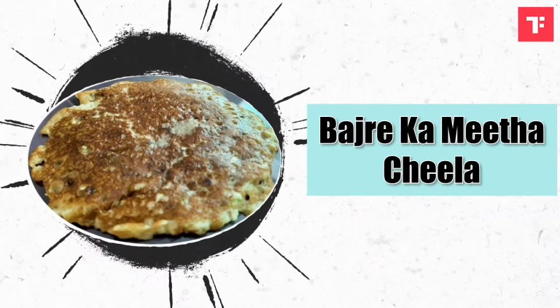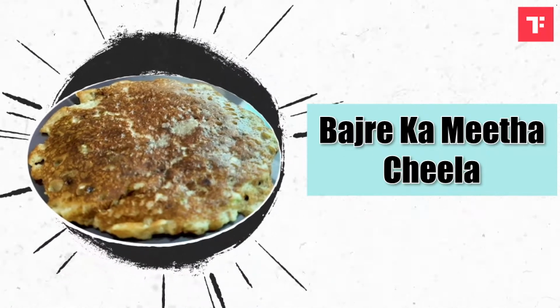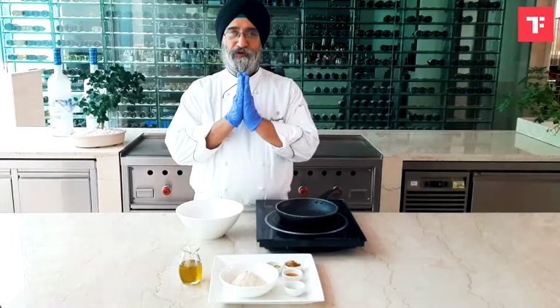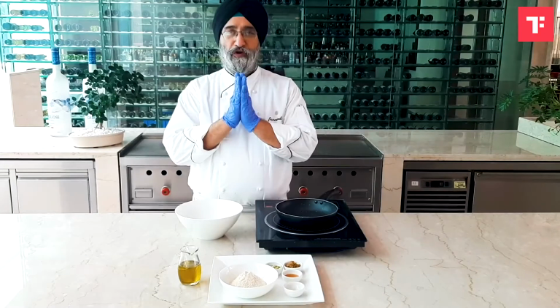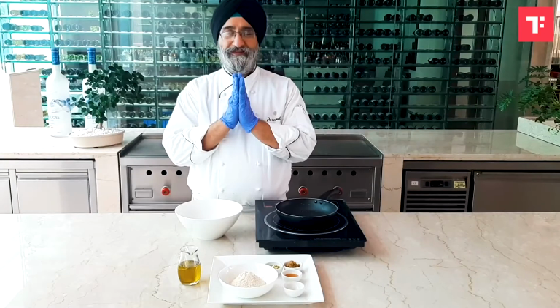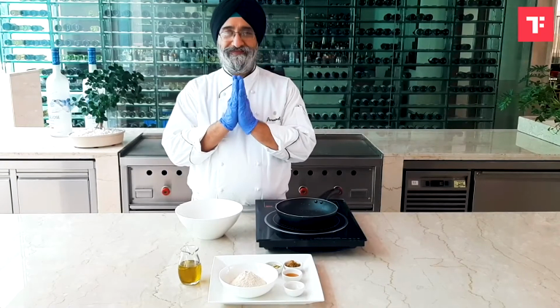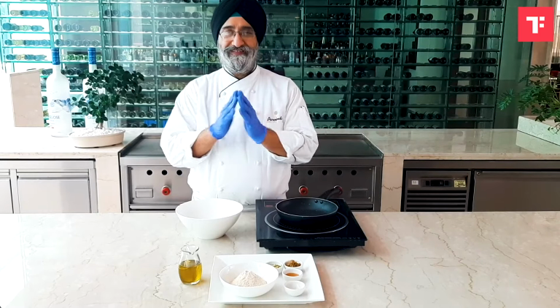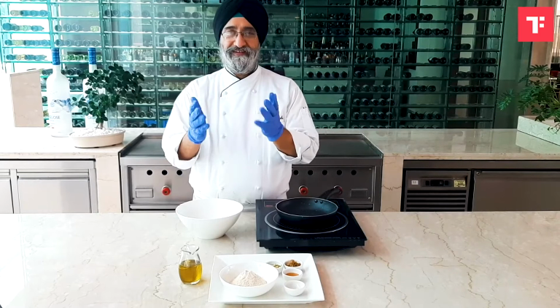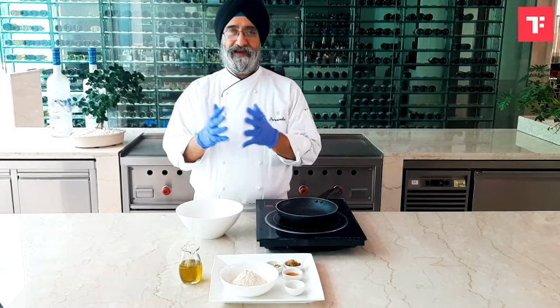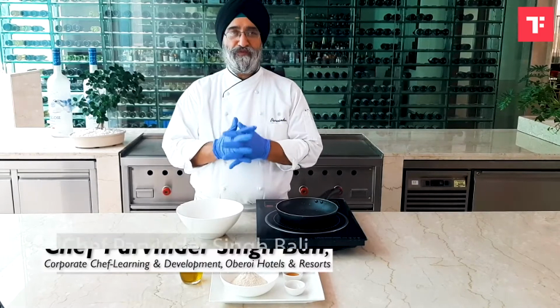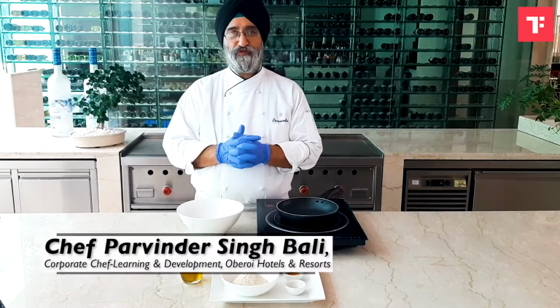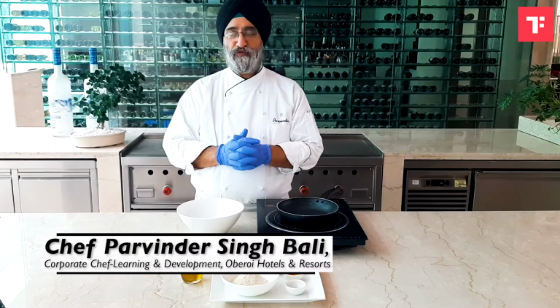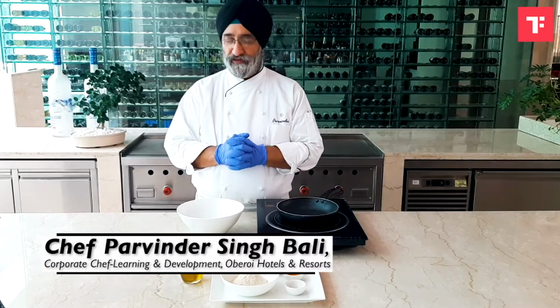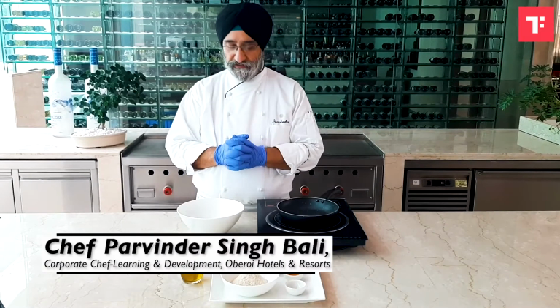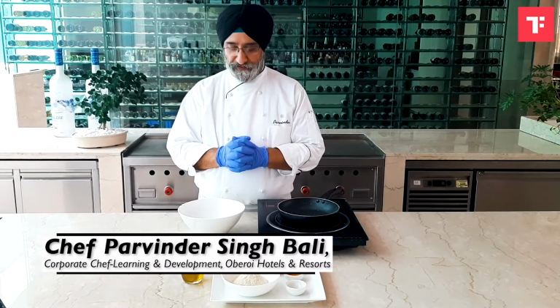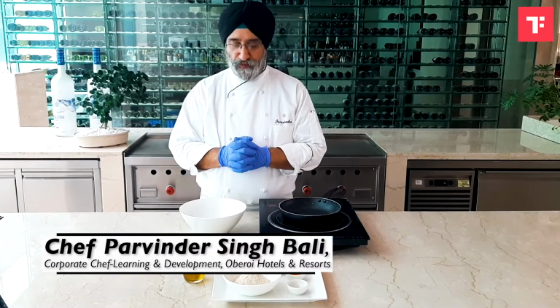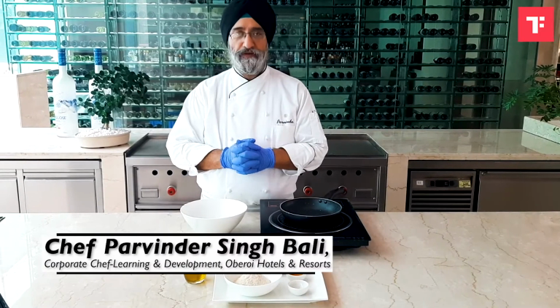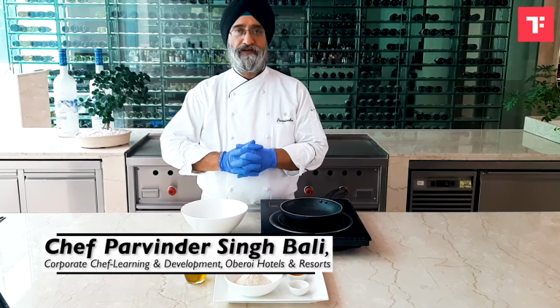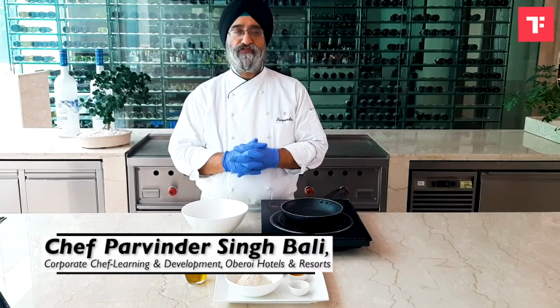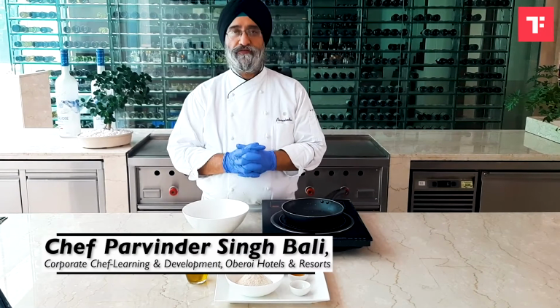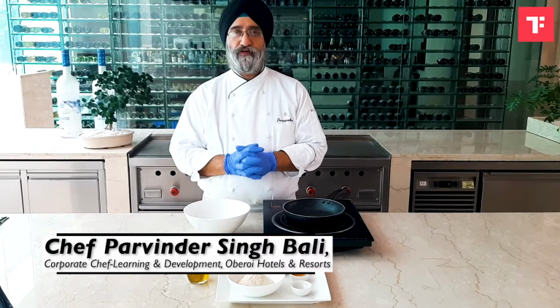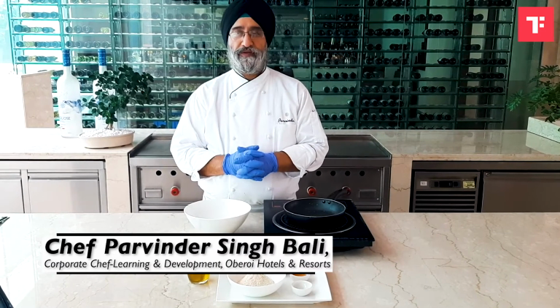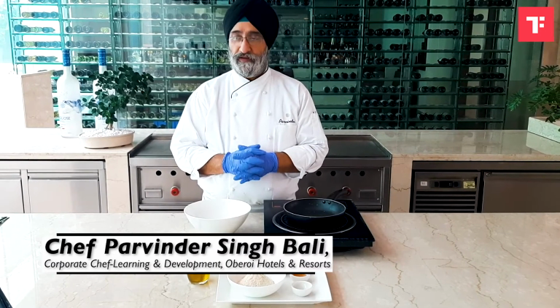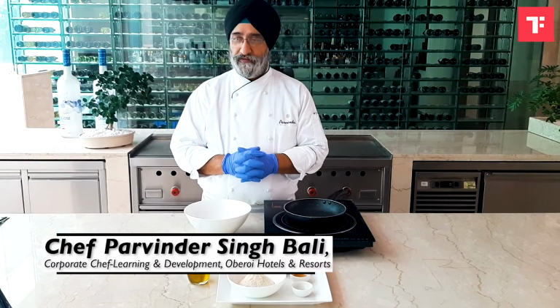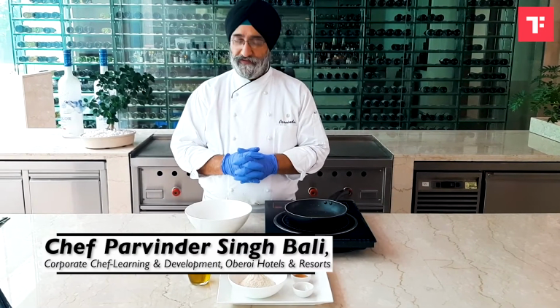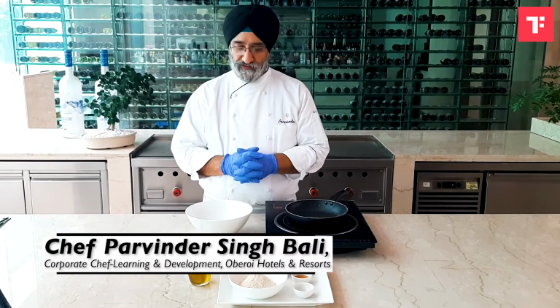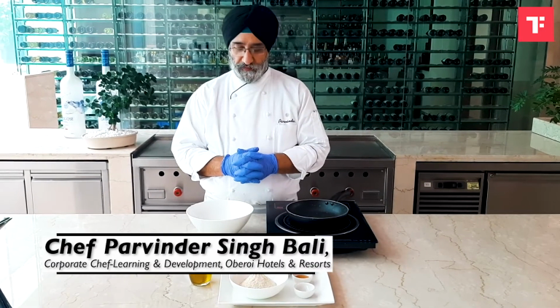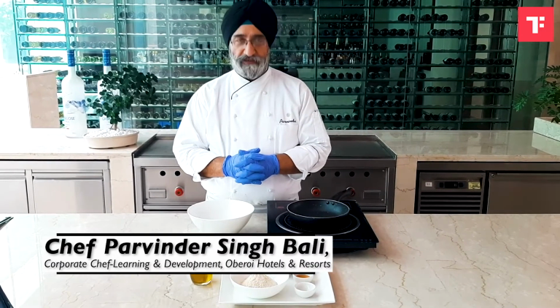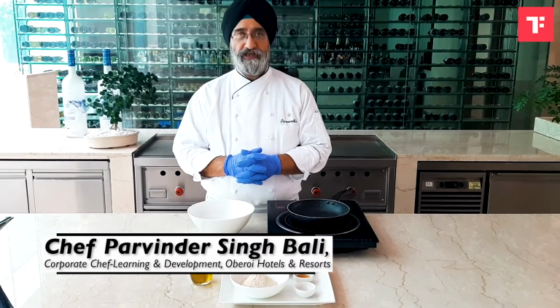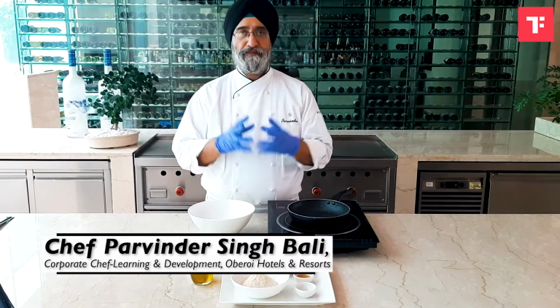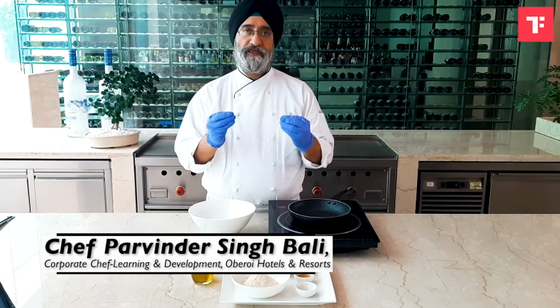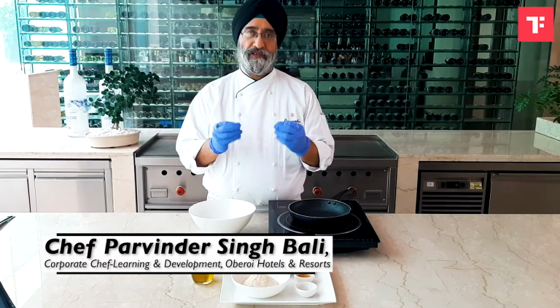Good morning. I am going to do another immune building dish from India. It's called Bajareka Meethachita.